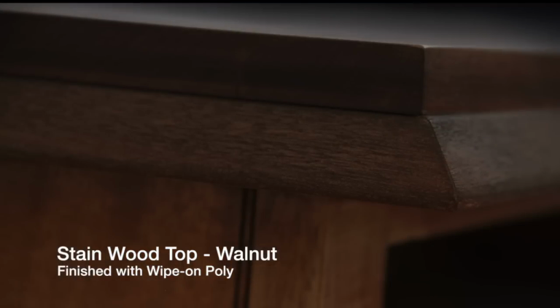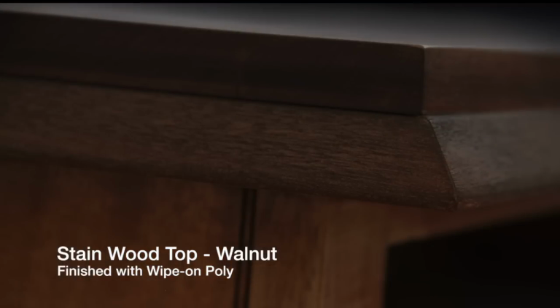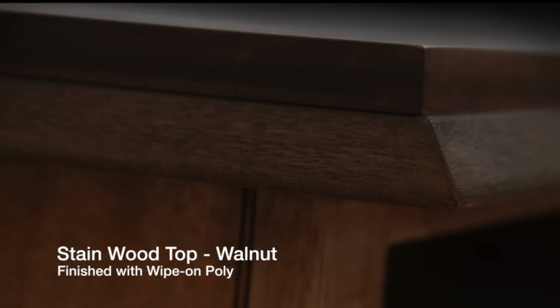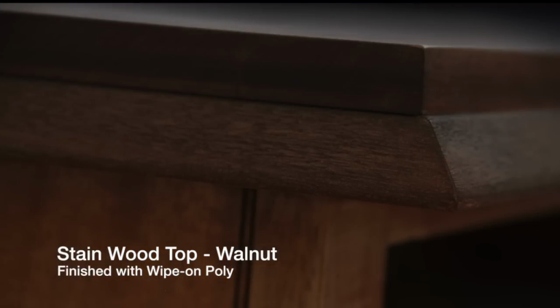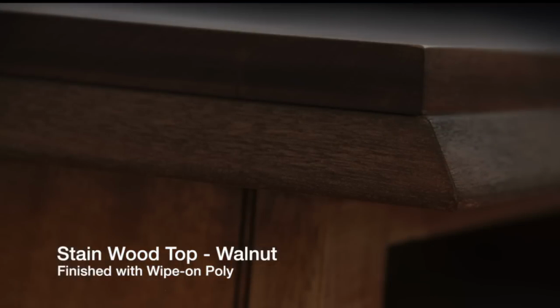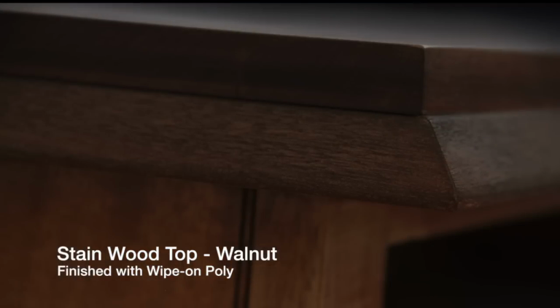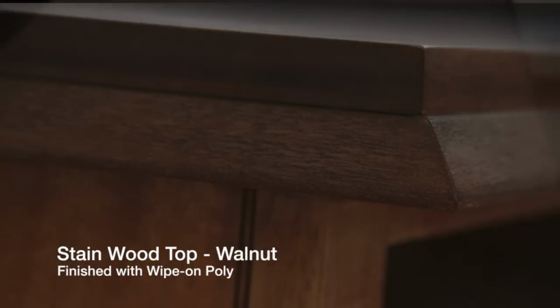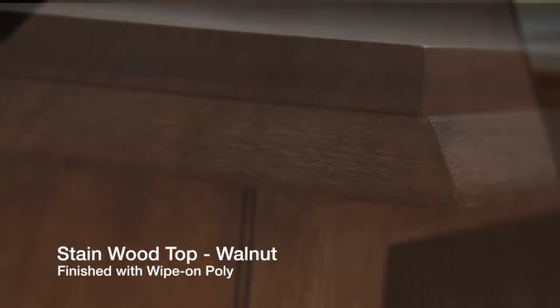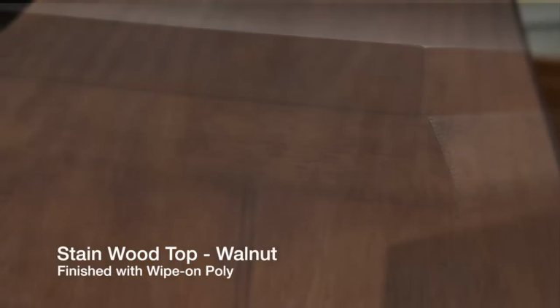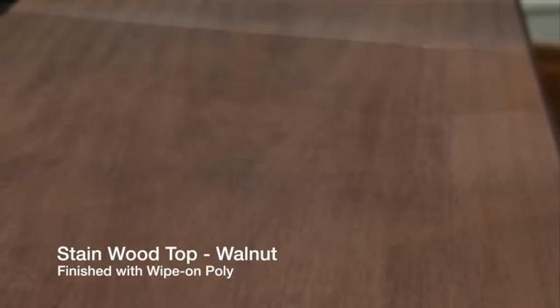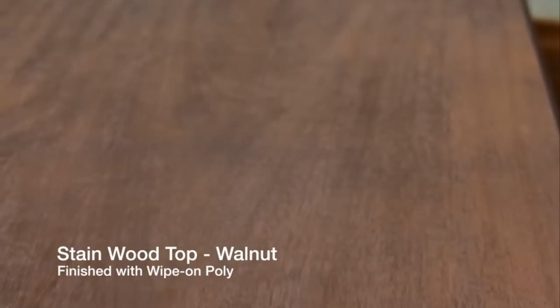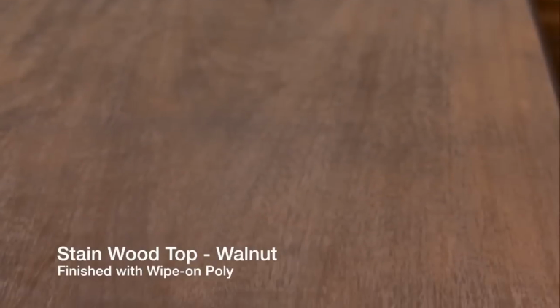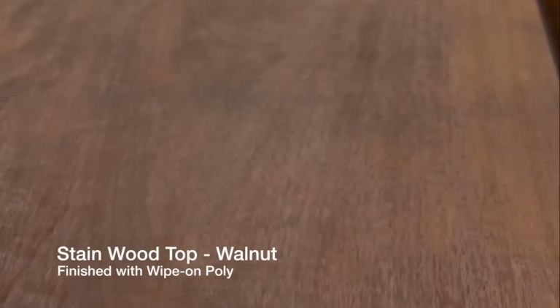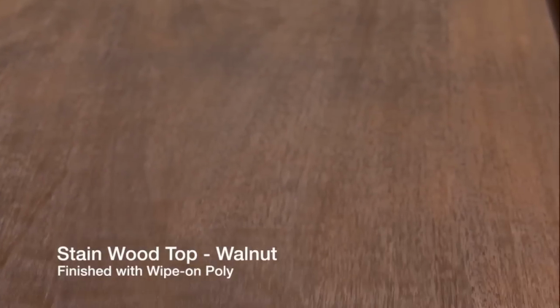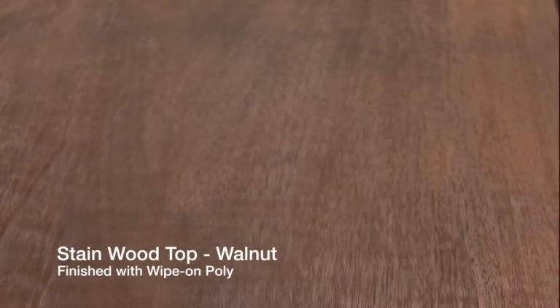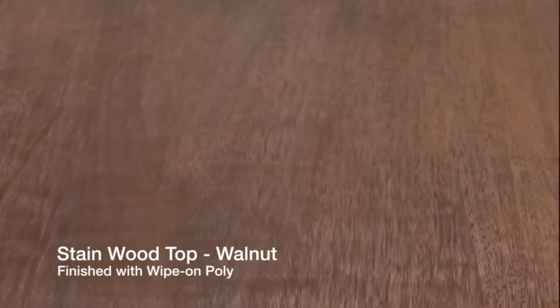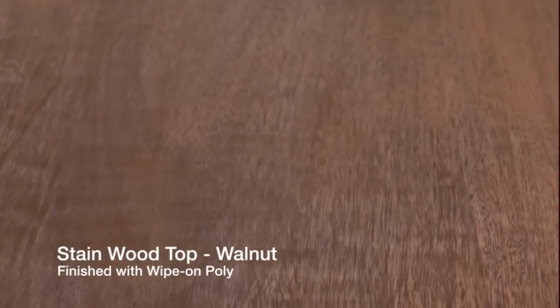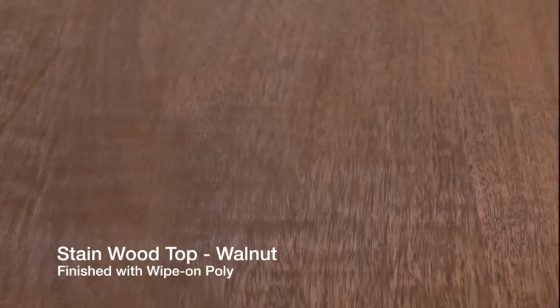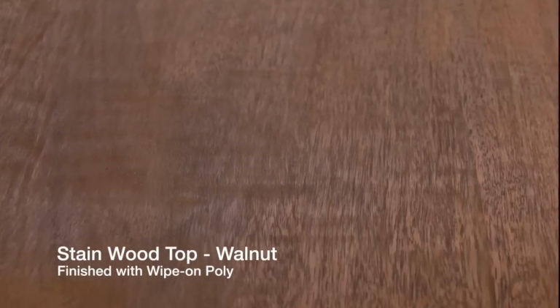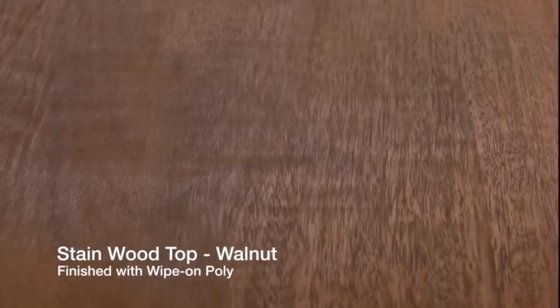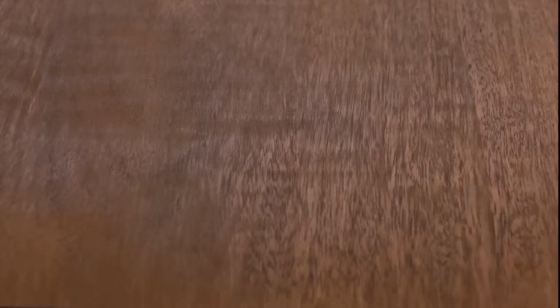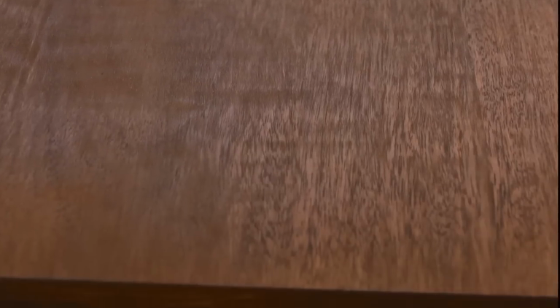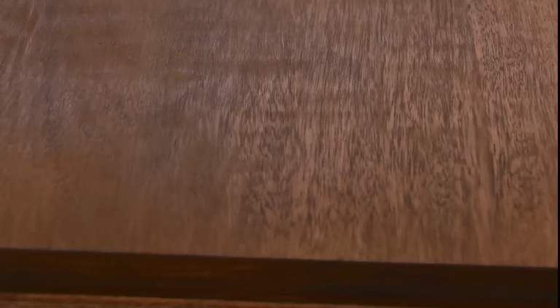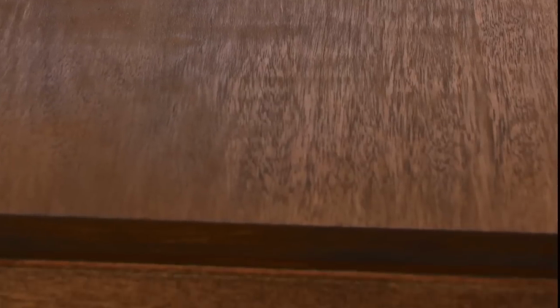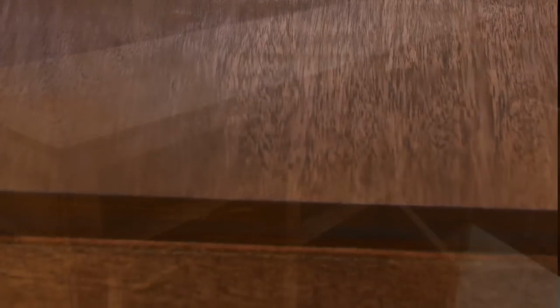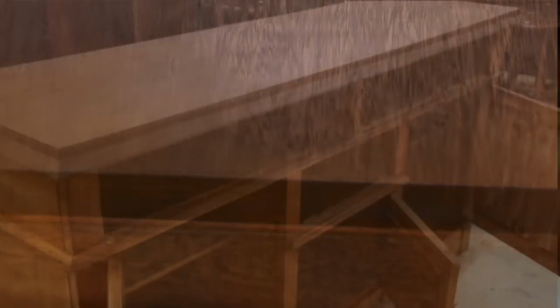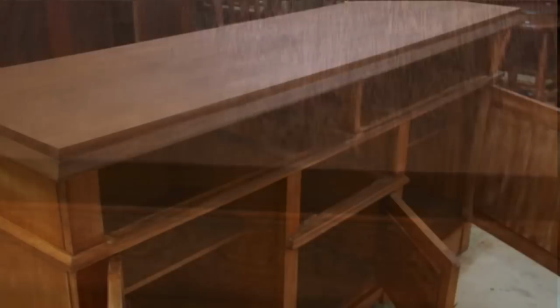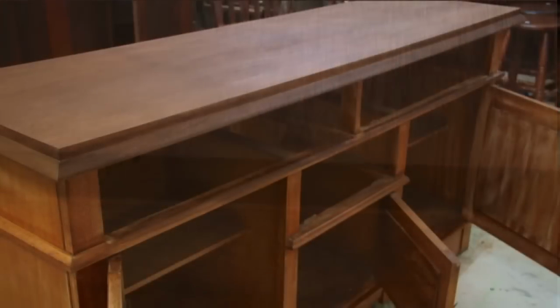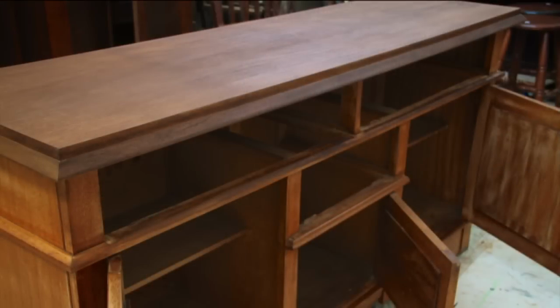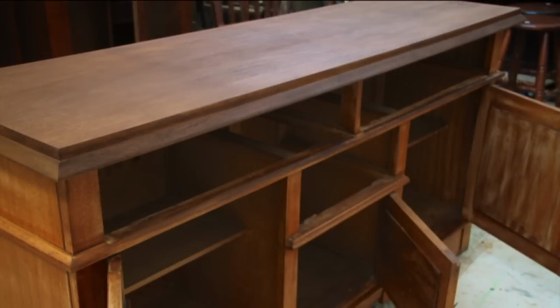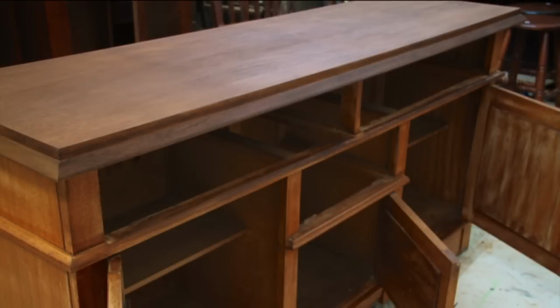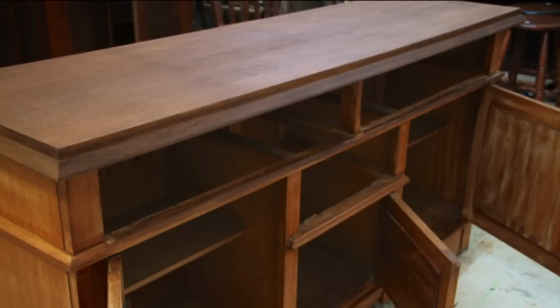I stained the top with a walnut stain and then finished it with a Minwax, which is a wipe-on poly varnish.